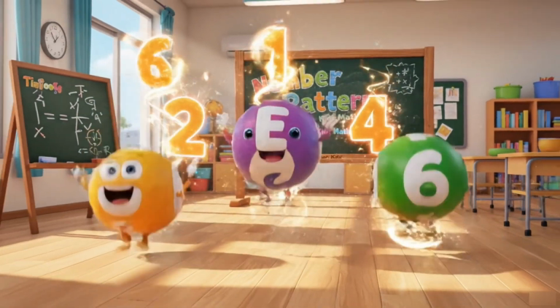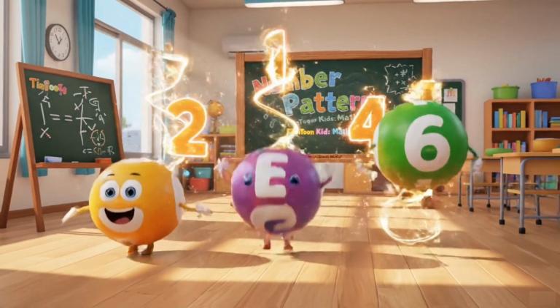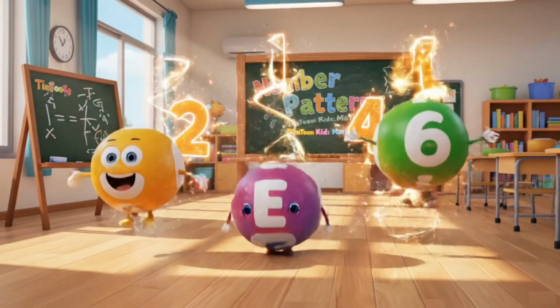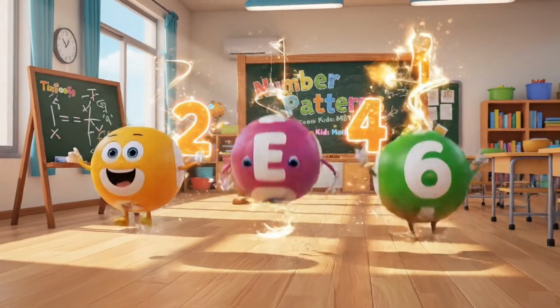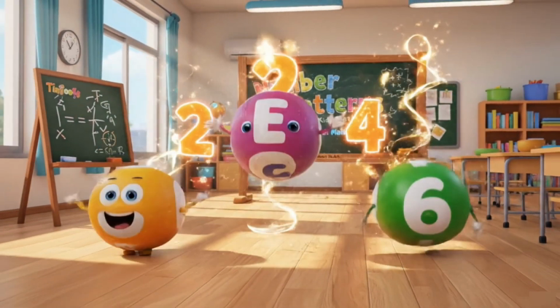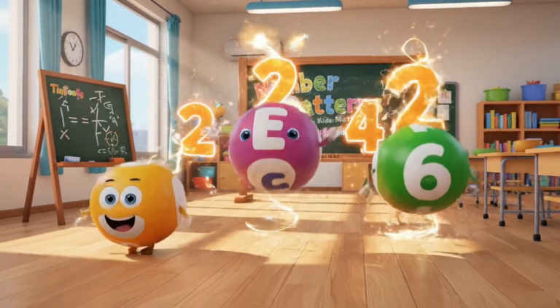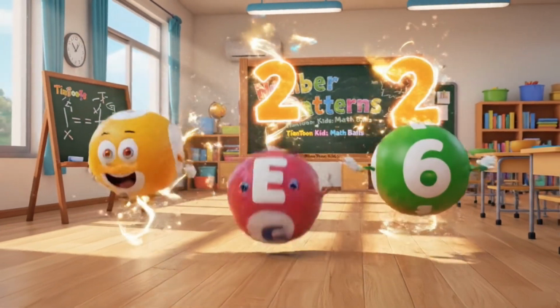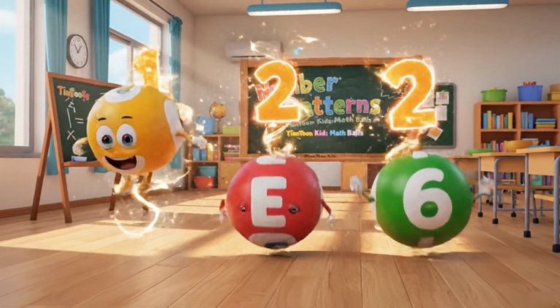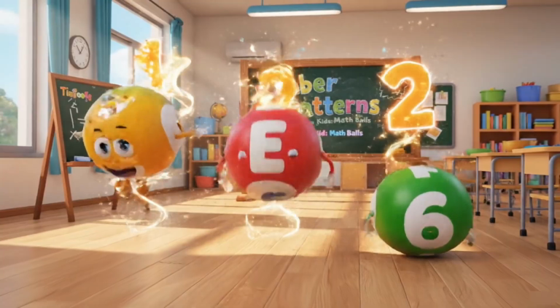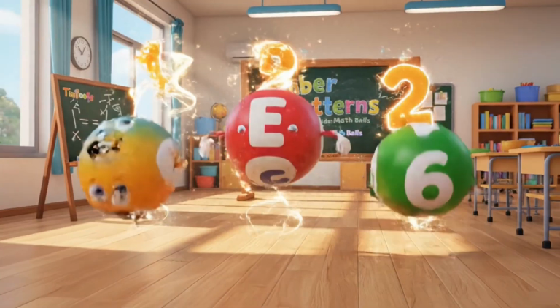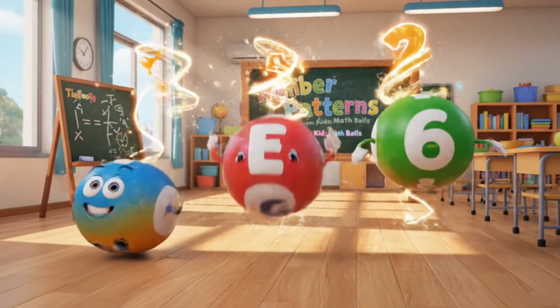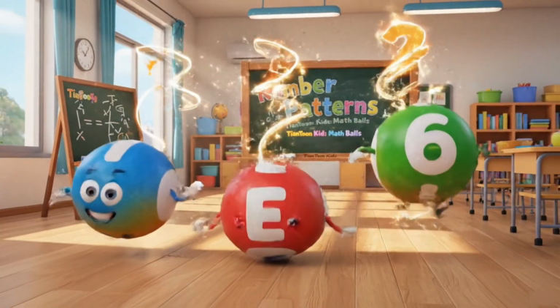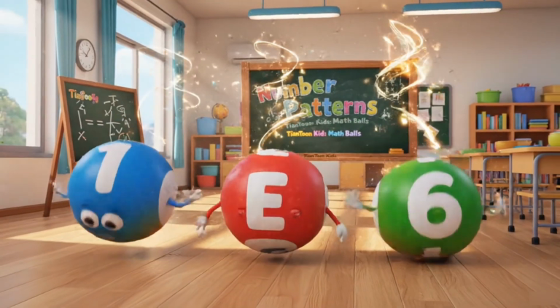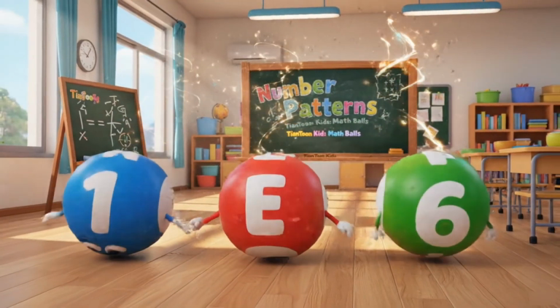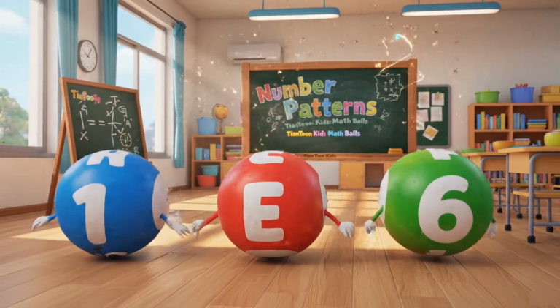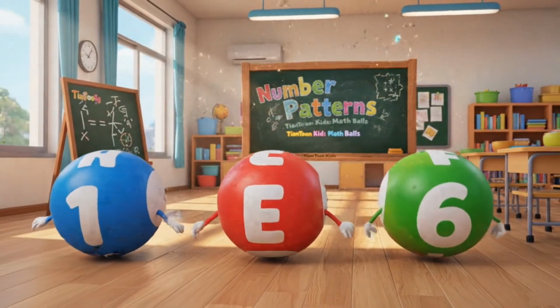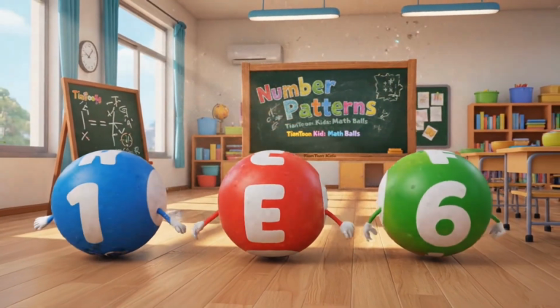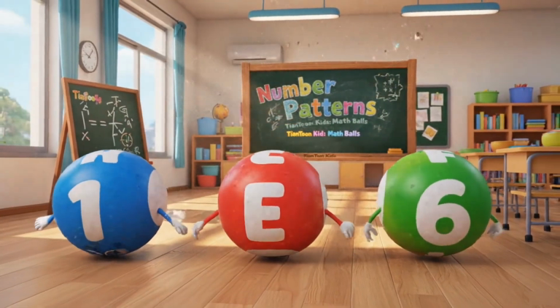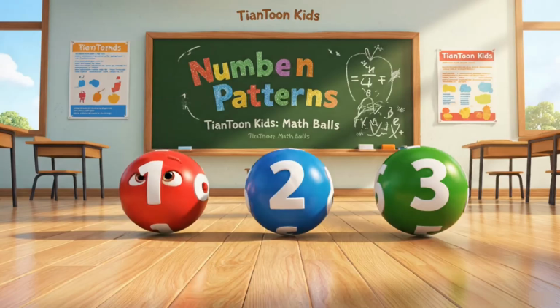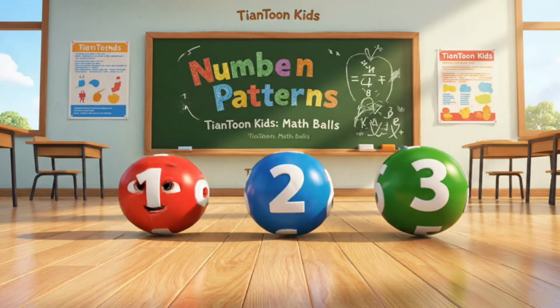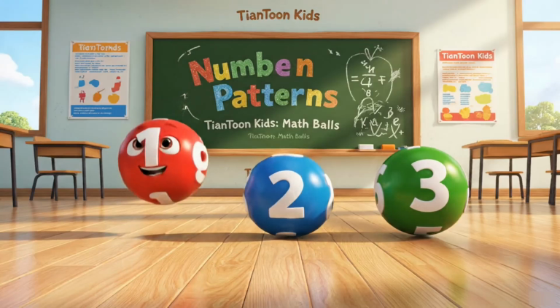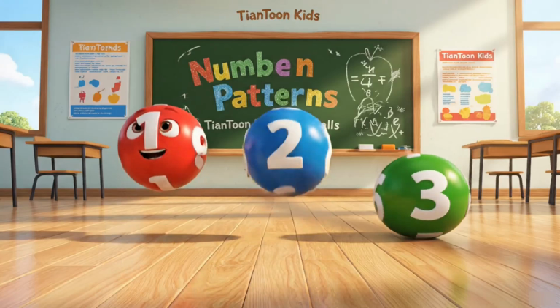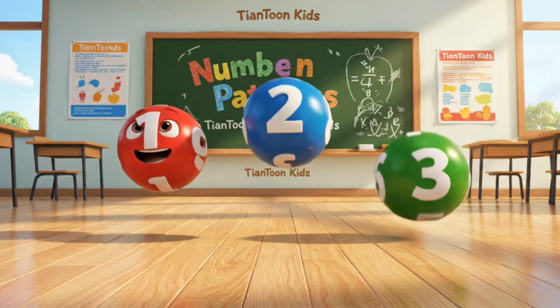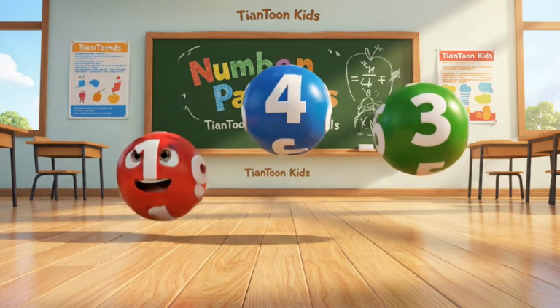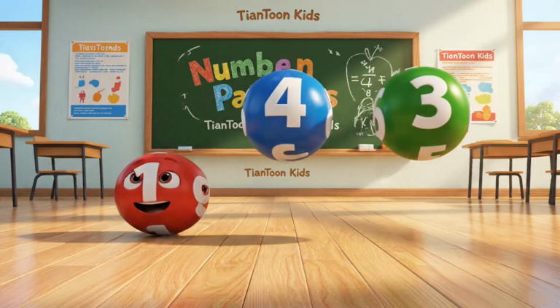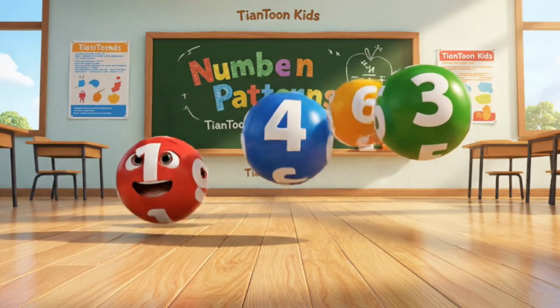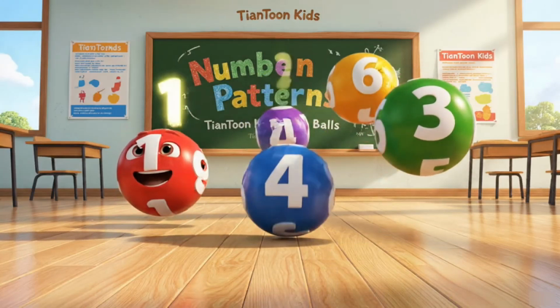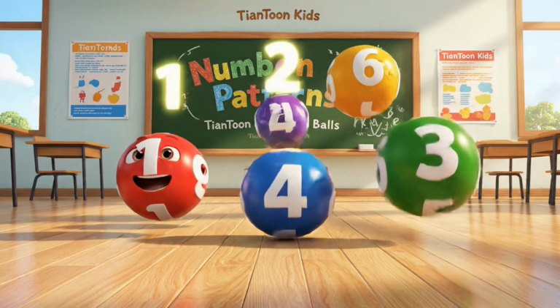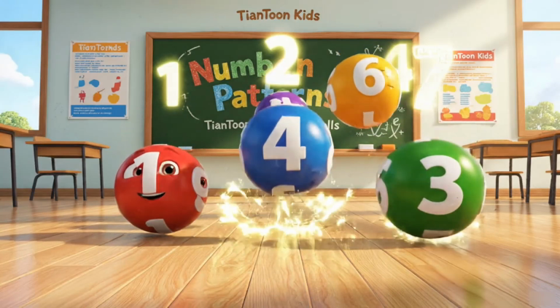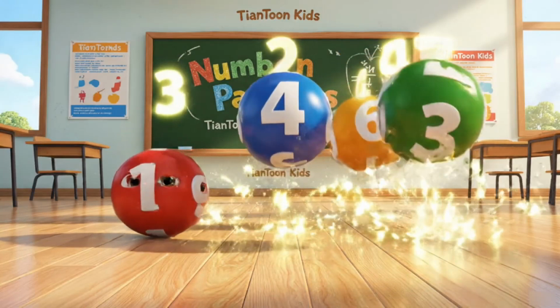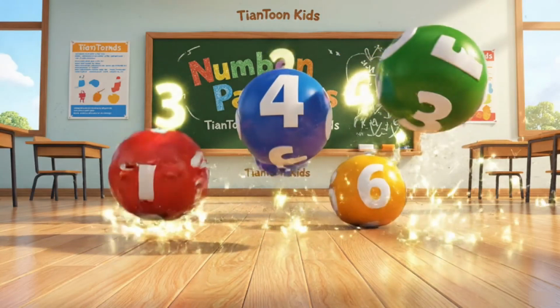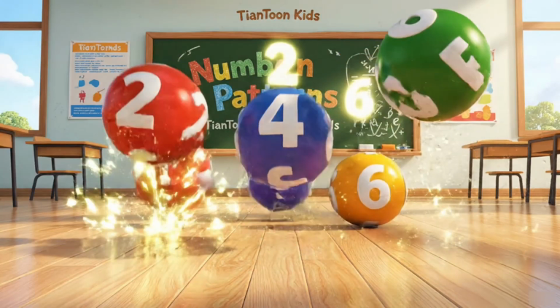Two, four, six — a different pattern! Let's discover number patterns together!